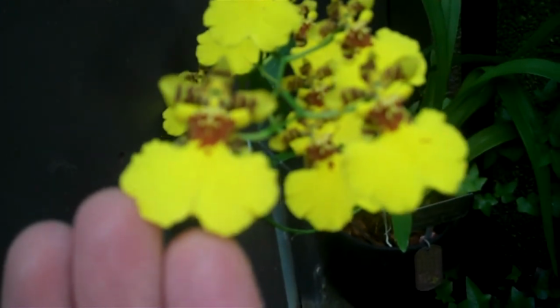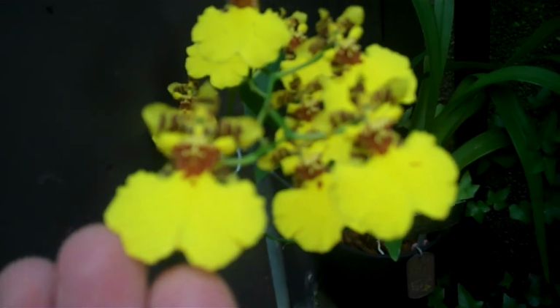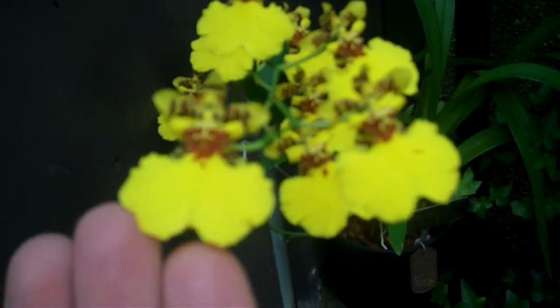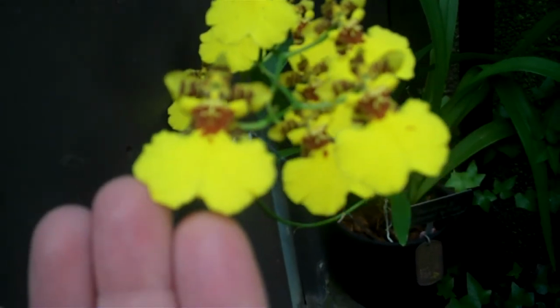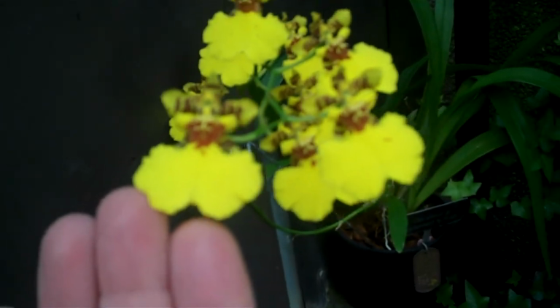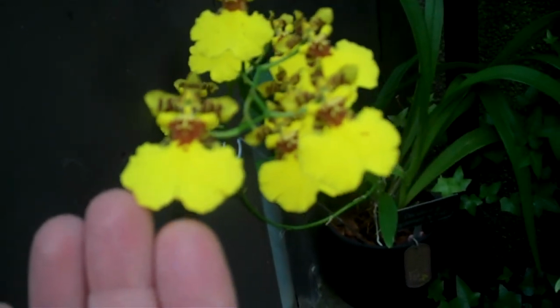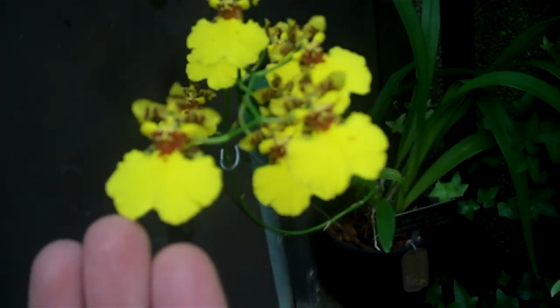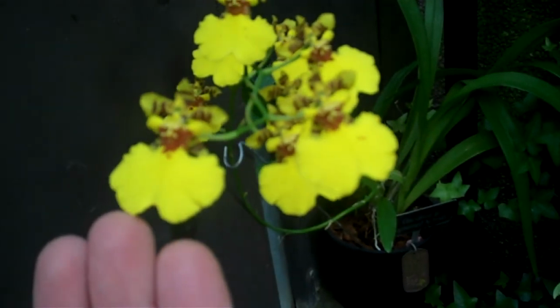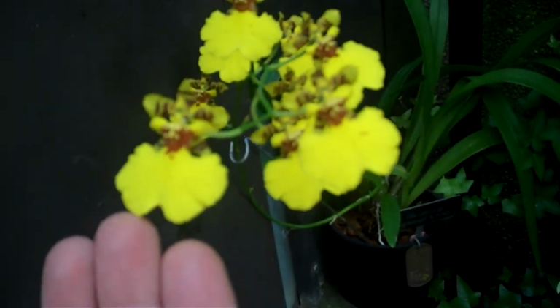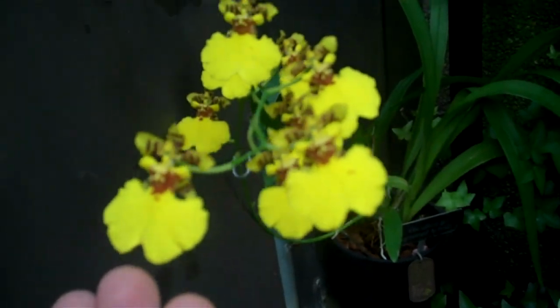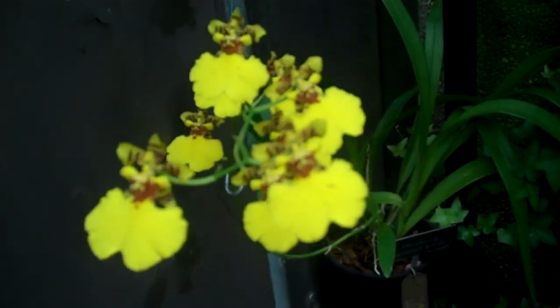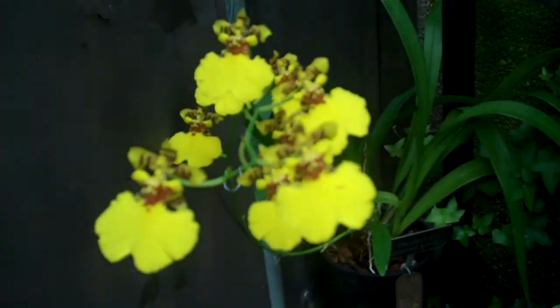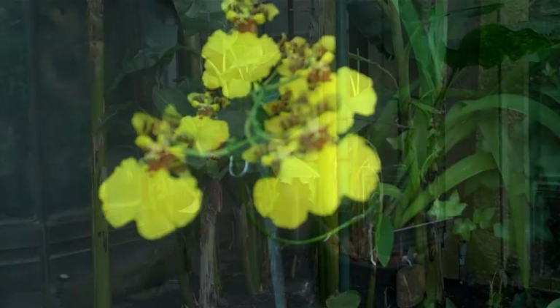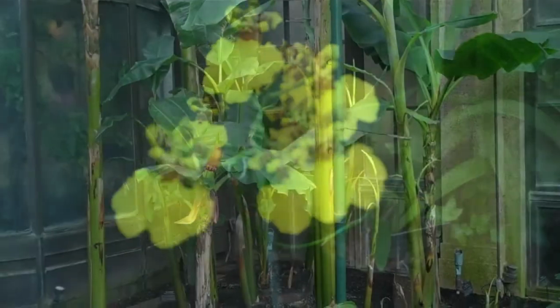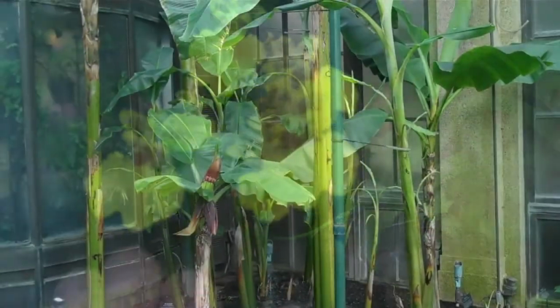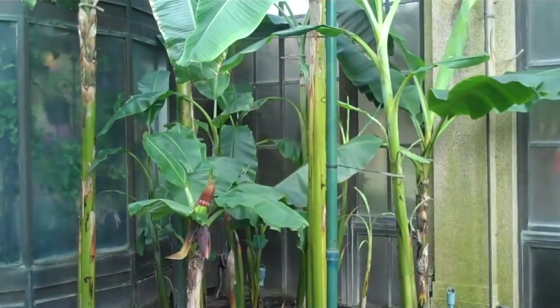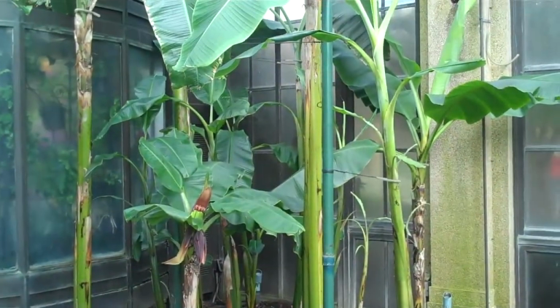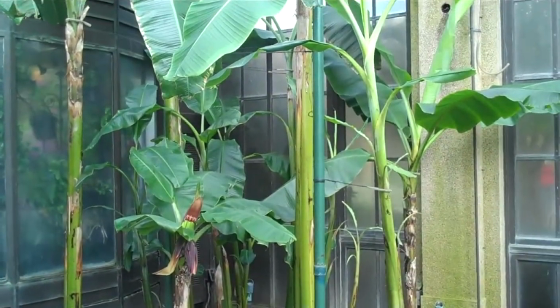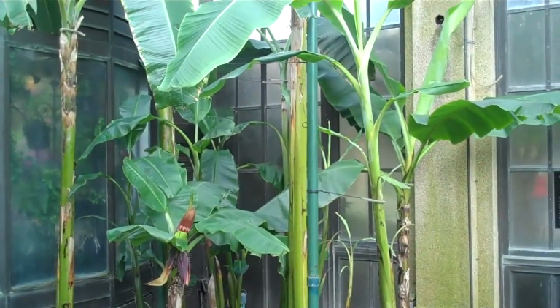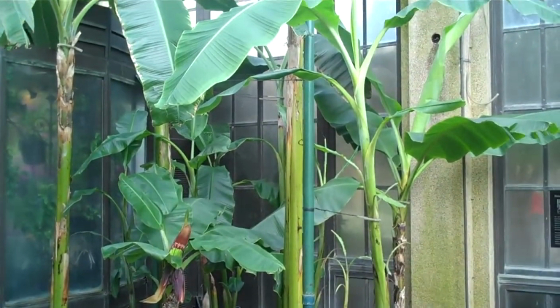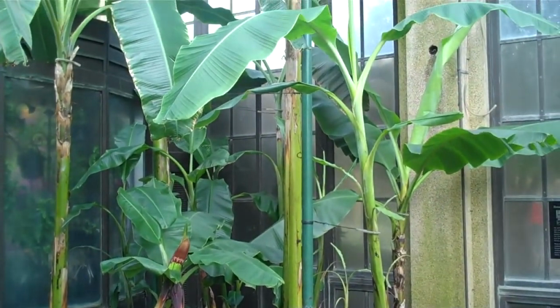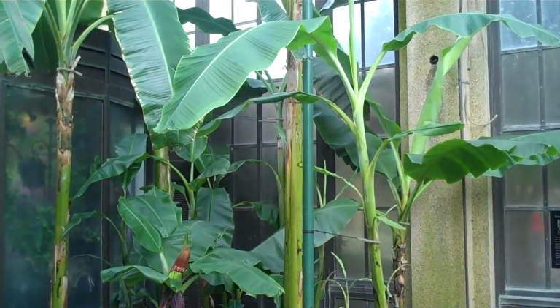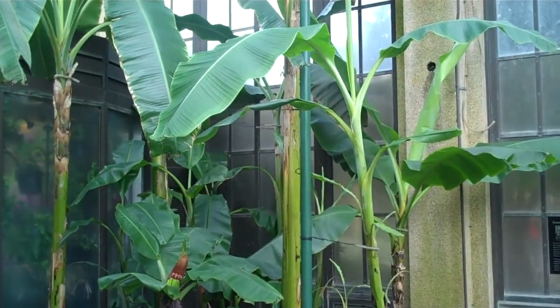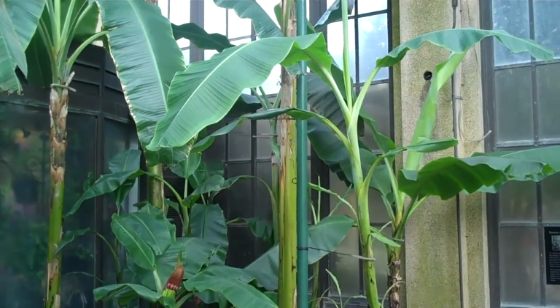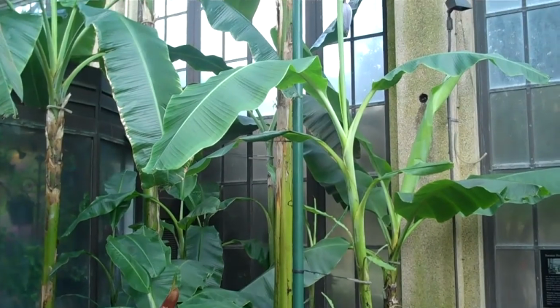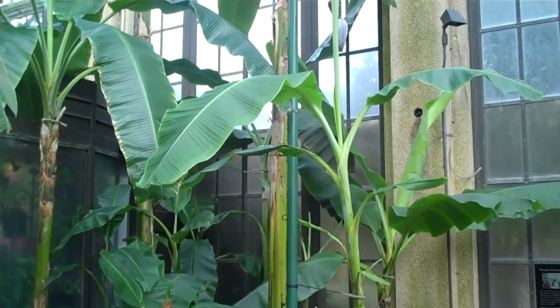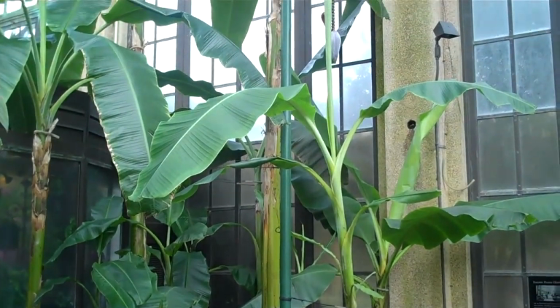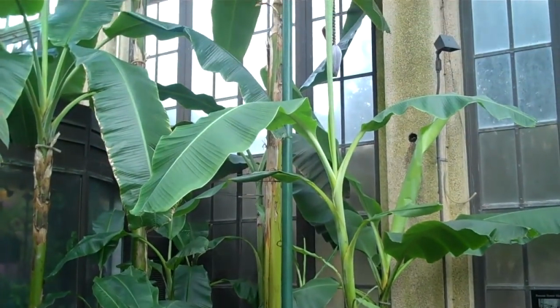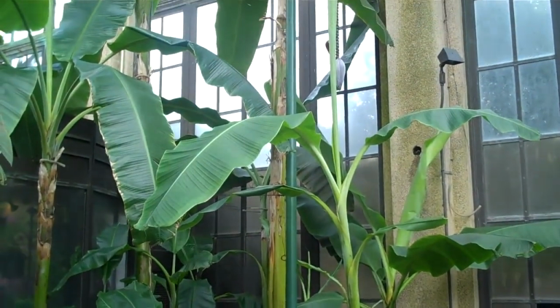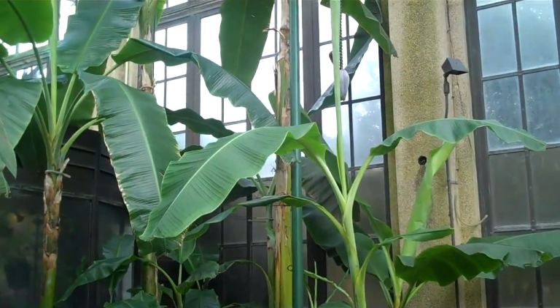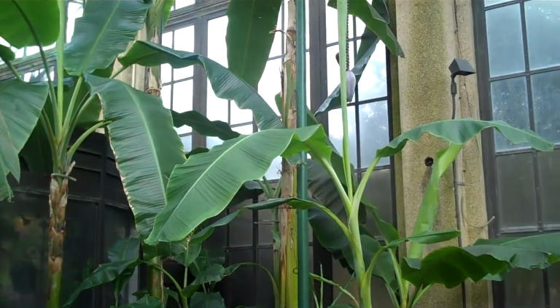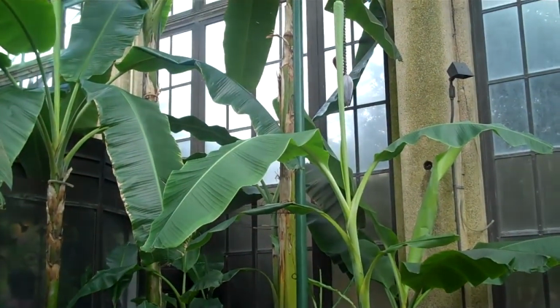I don't think the detail holds up. Here's a banana tree — following it upwards, see the bananas?